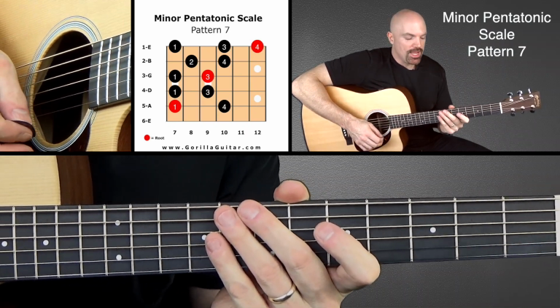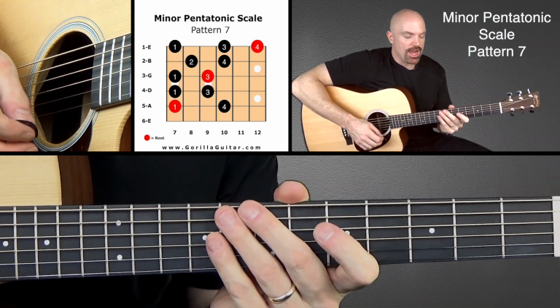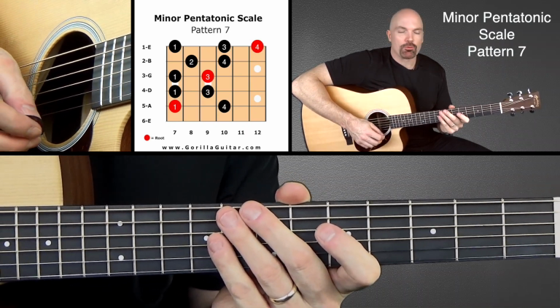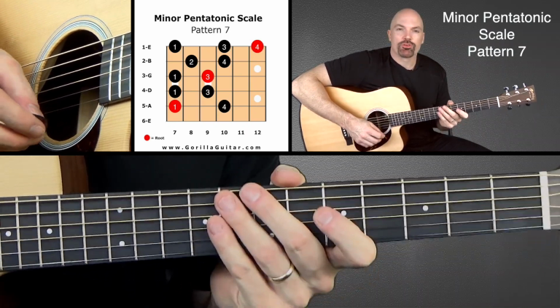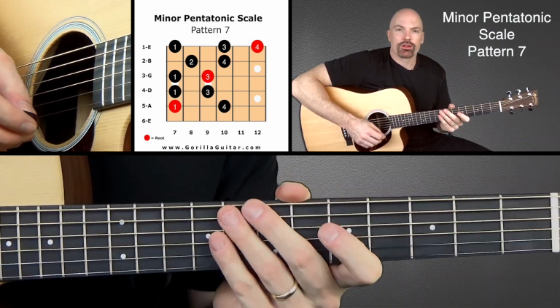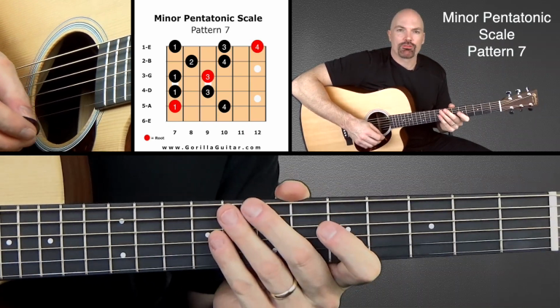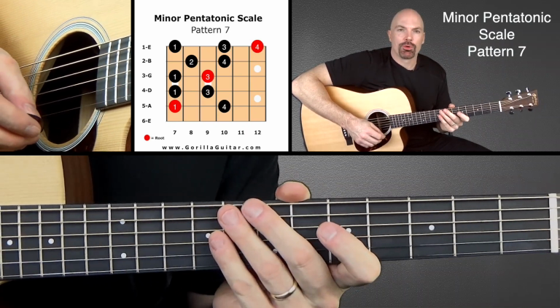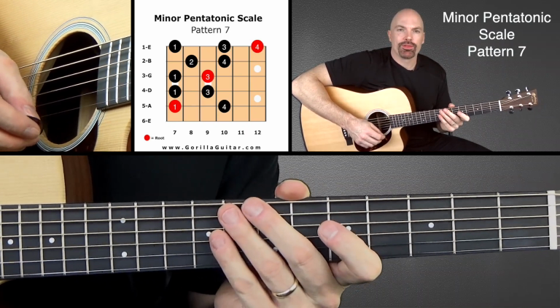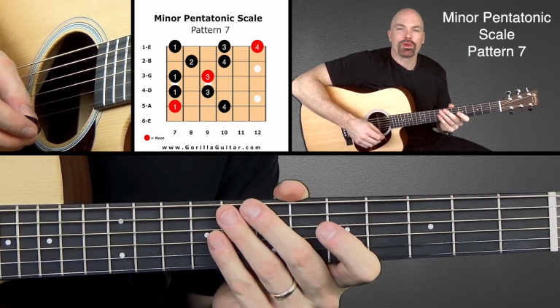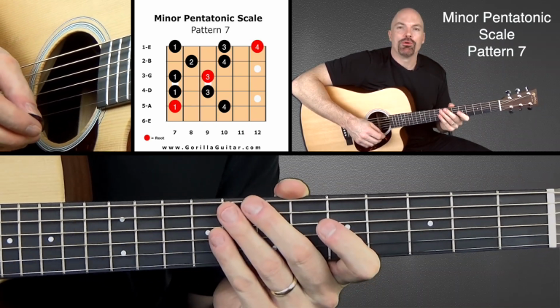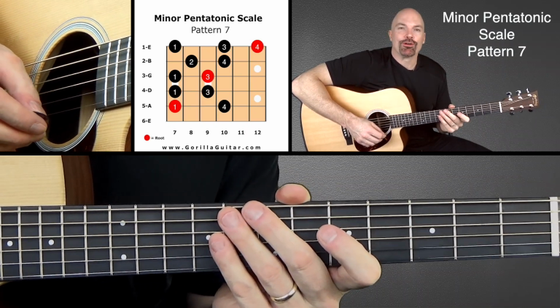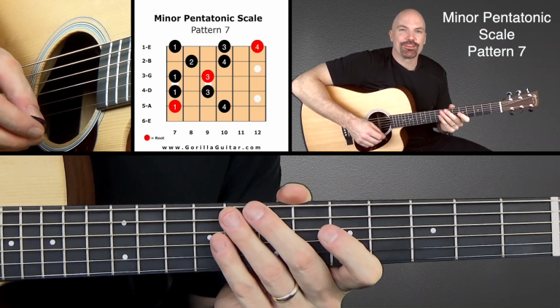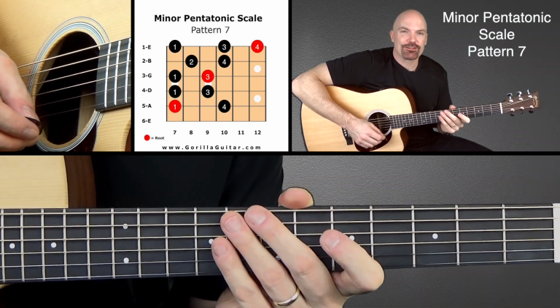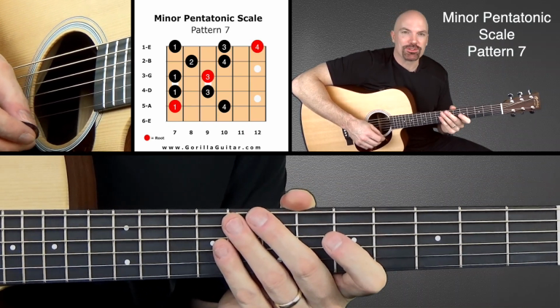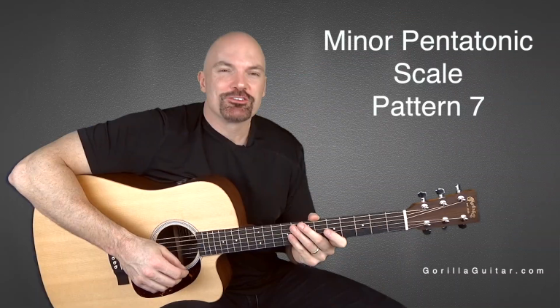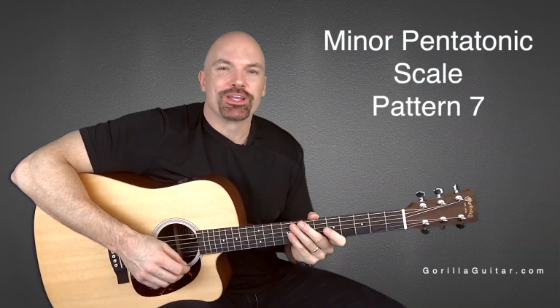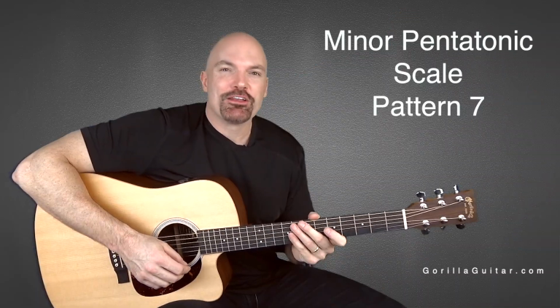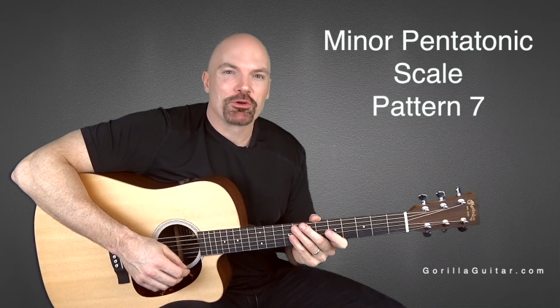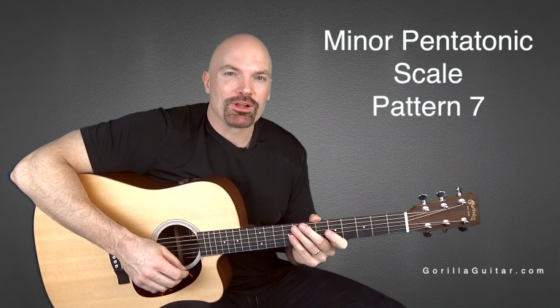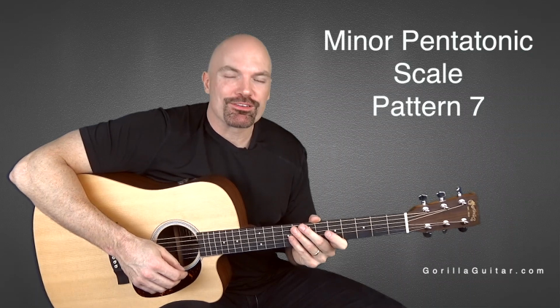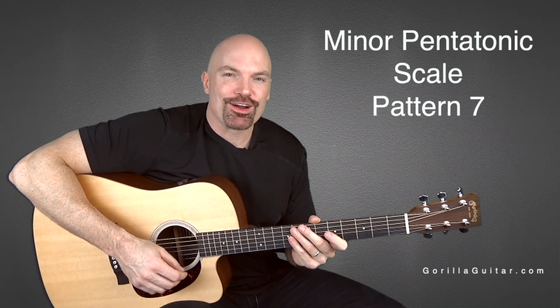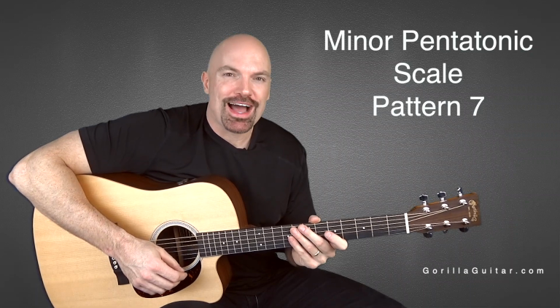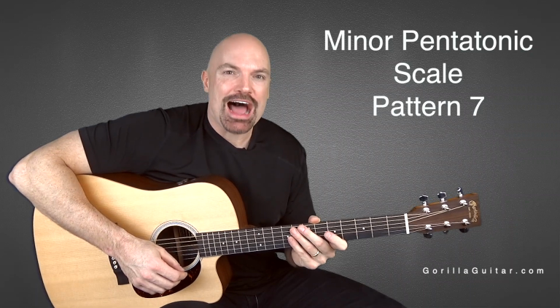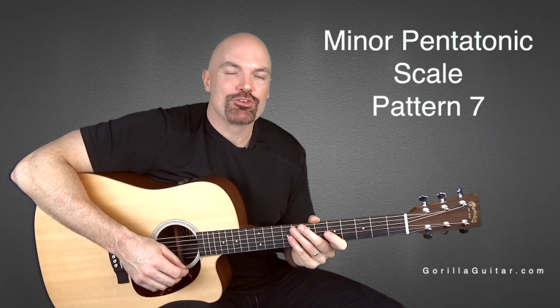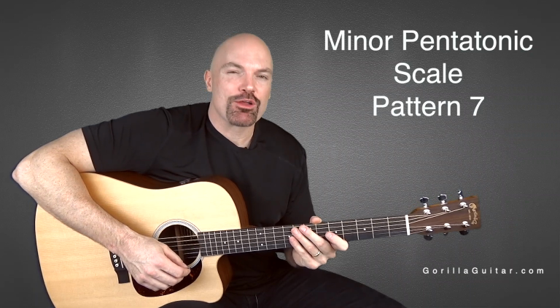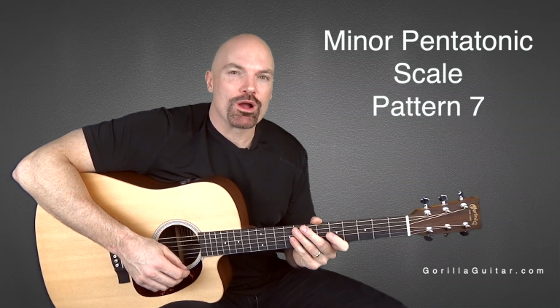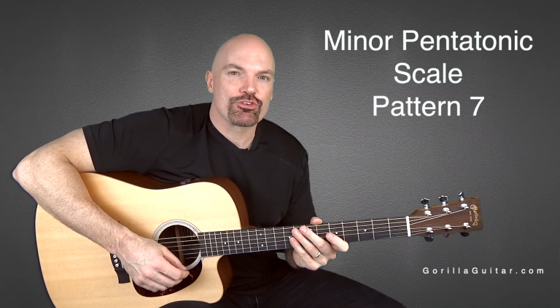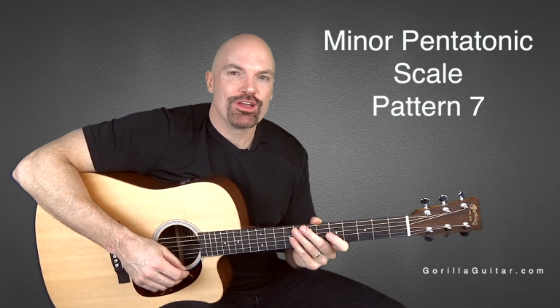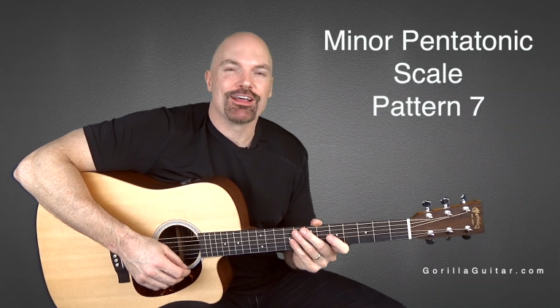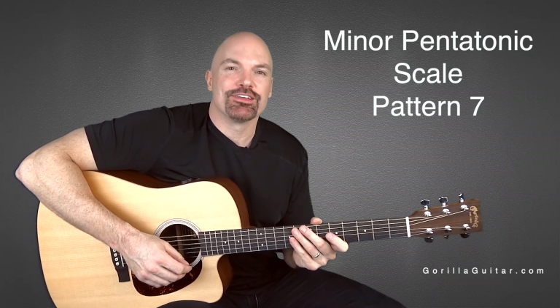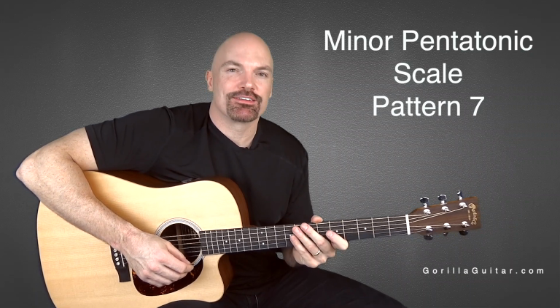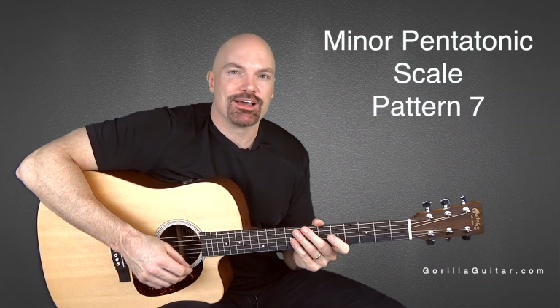And once you get comfortable with it, we can move on to the next one. So again, for Gorilla Guitar, I'm John Rush, and I'll see you next time.